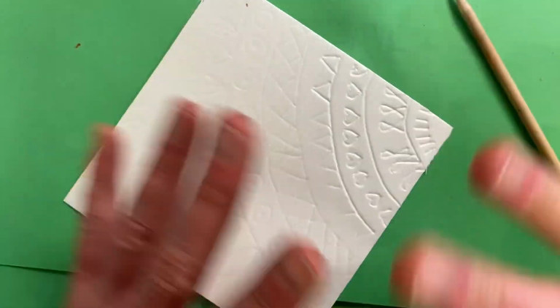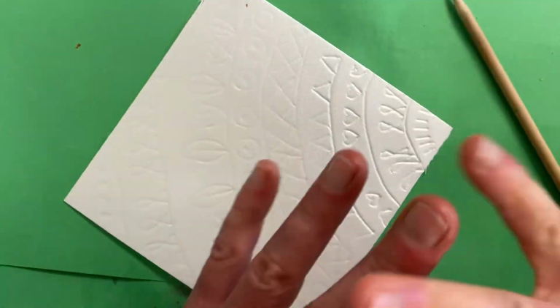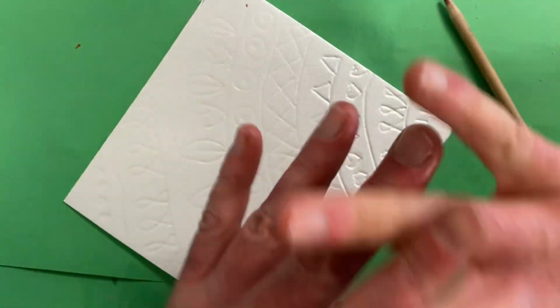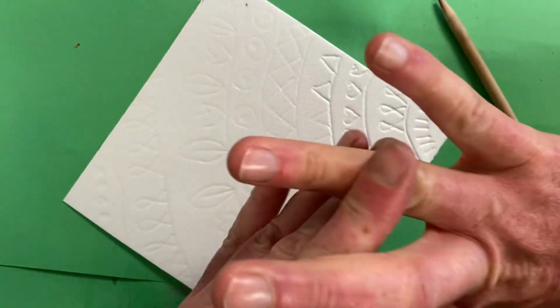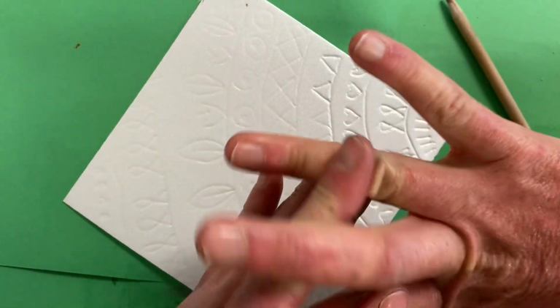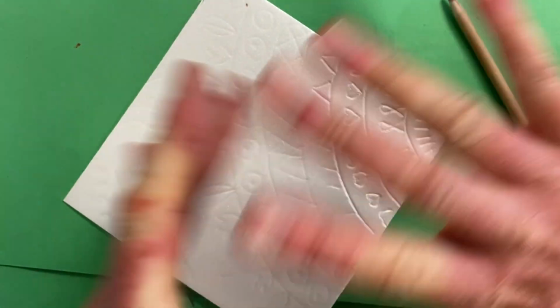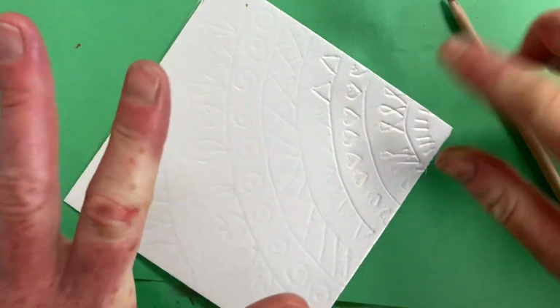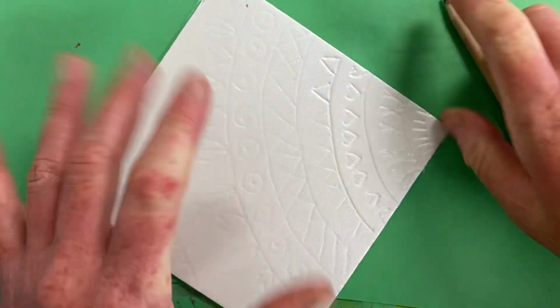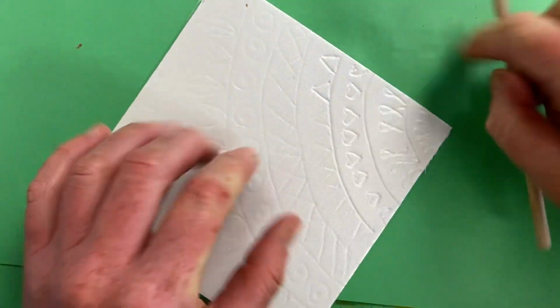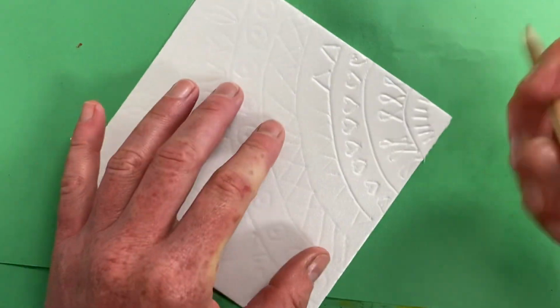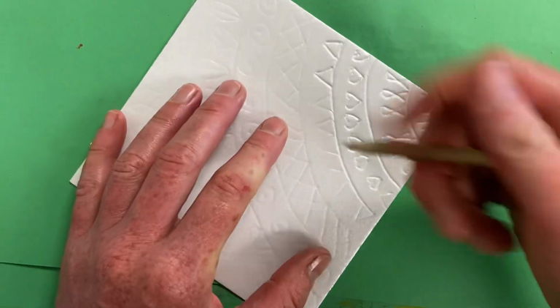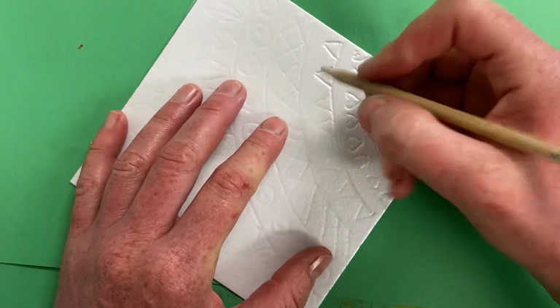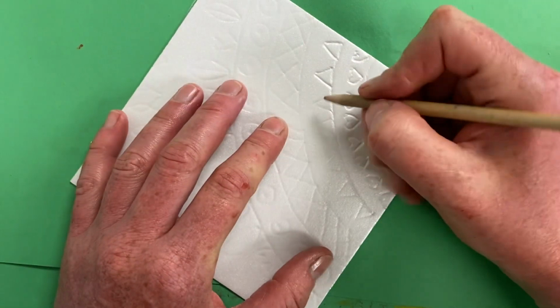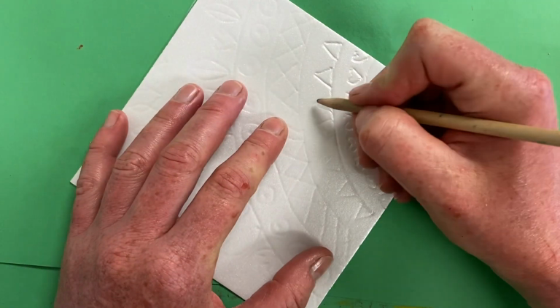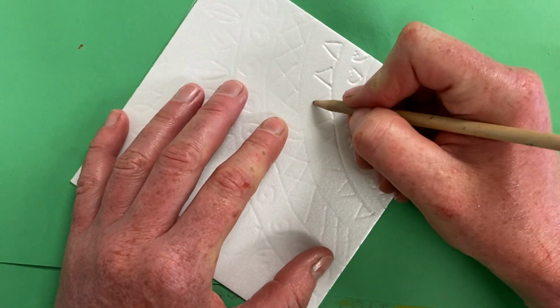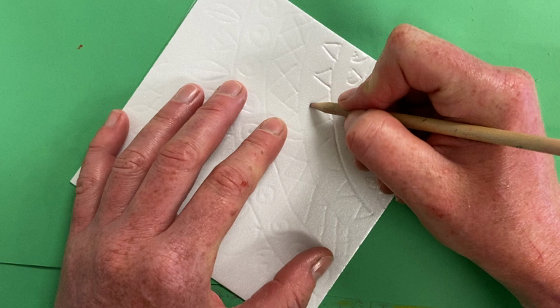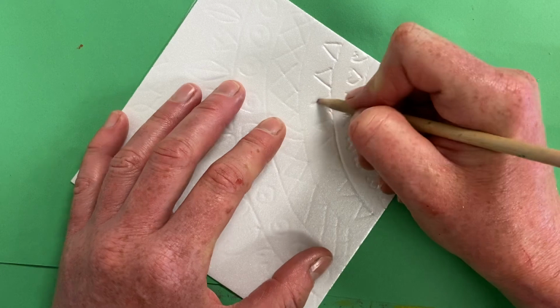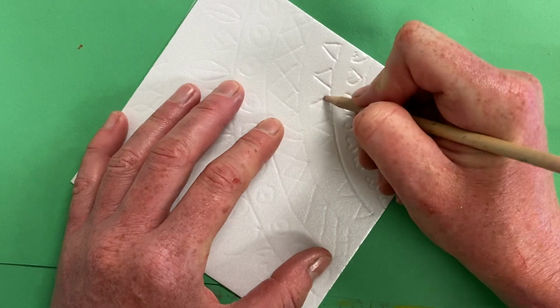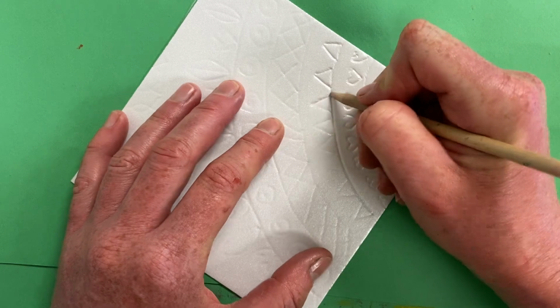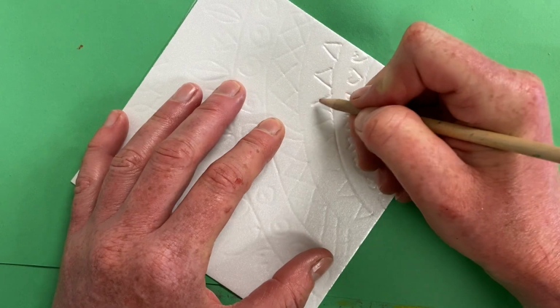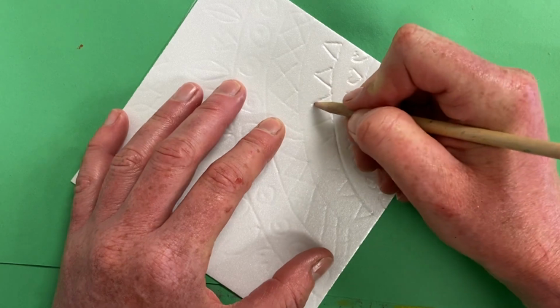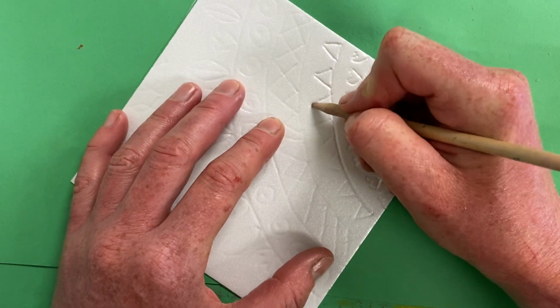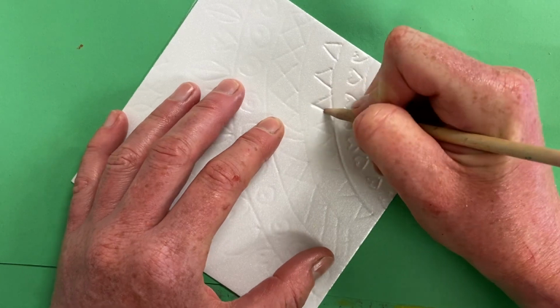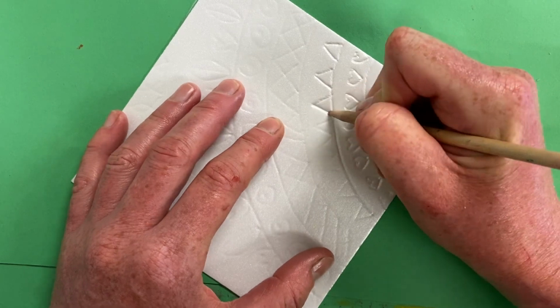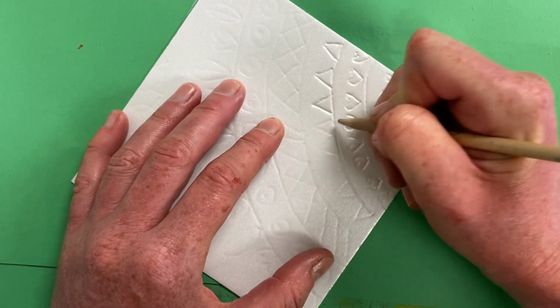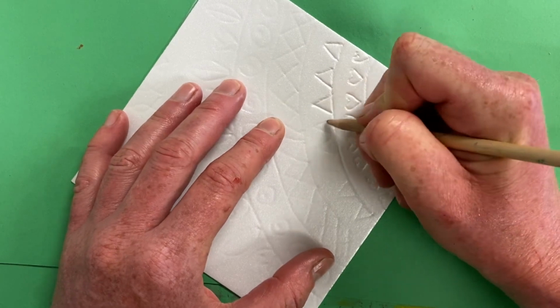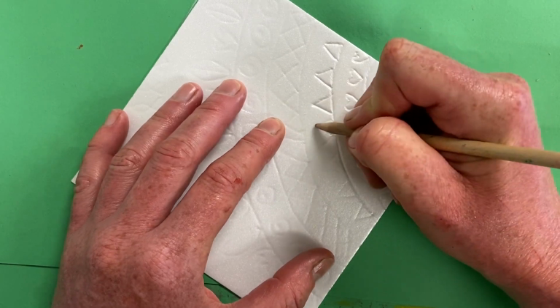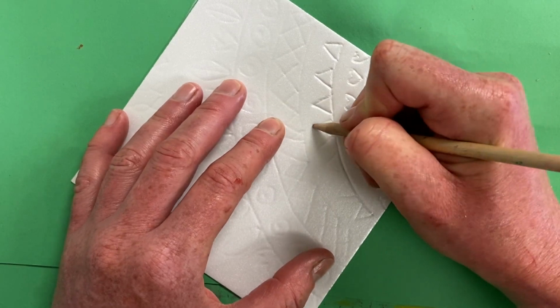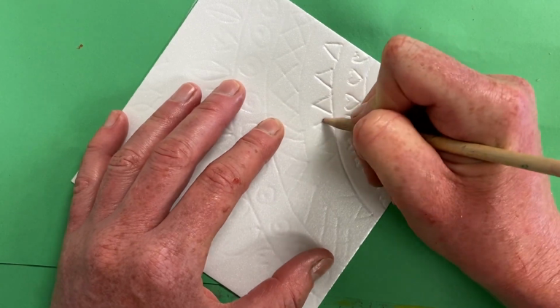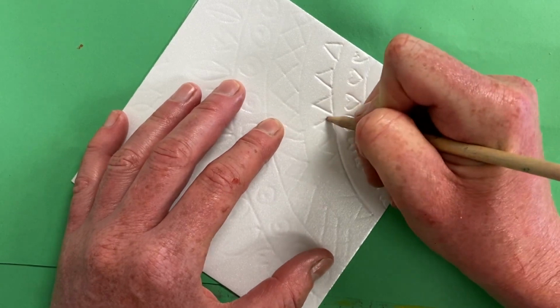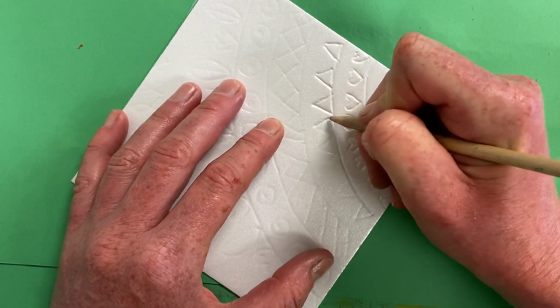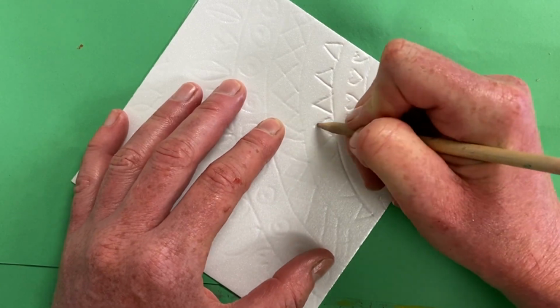Stretch those fingers — whatever it takes — but get those lines pressed in really deep.